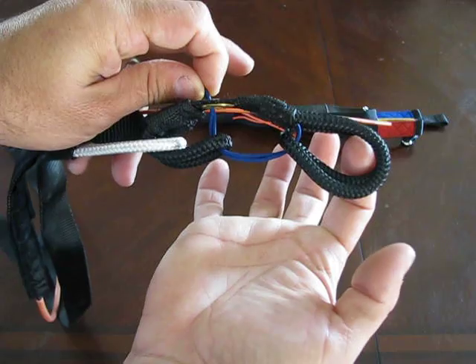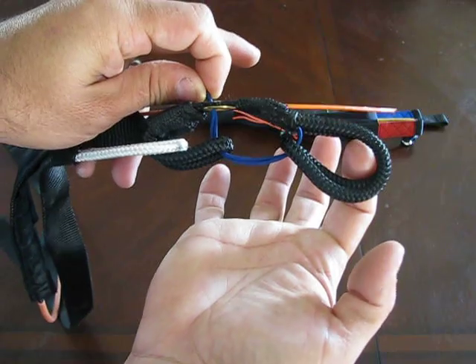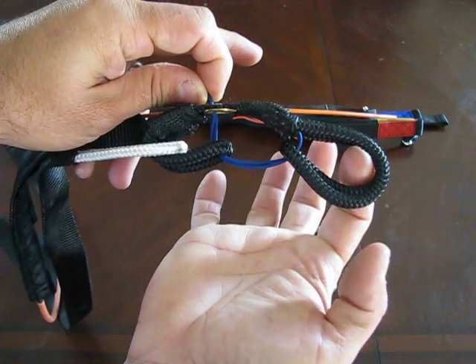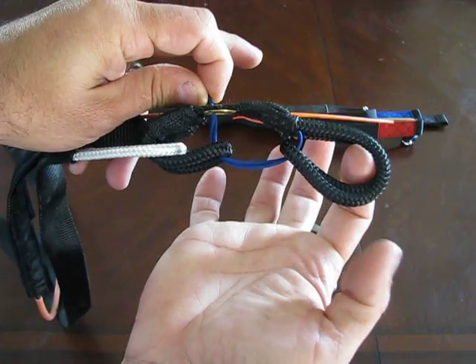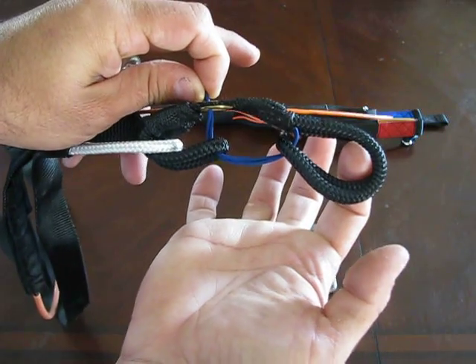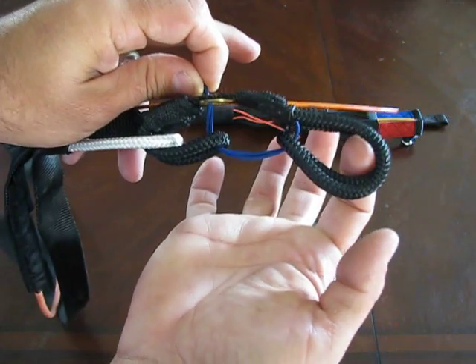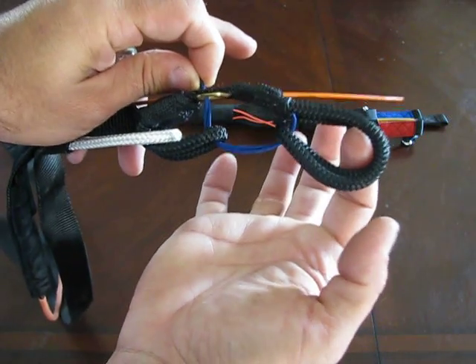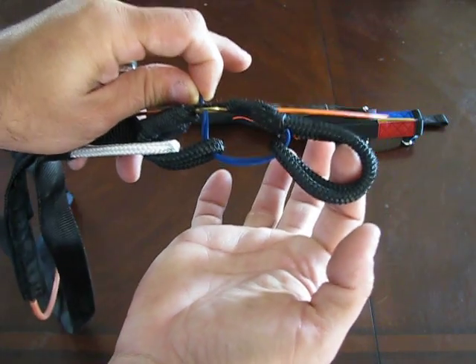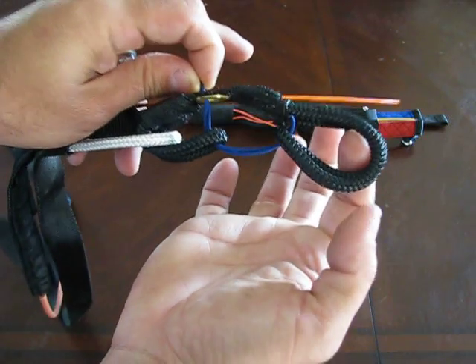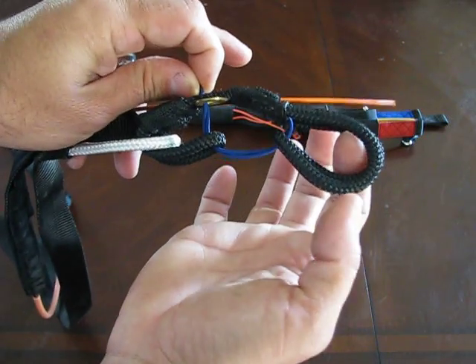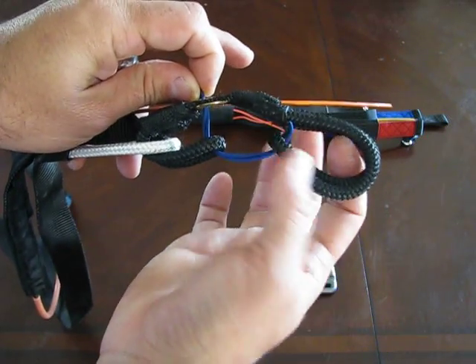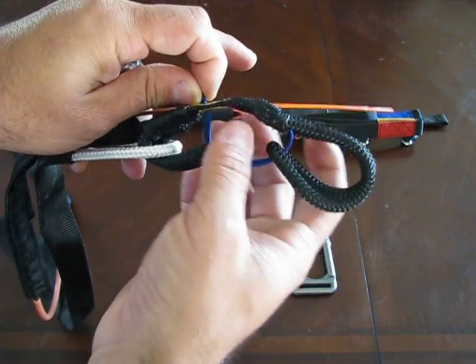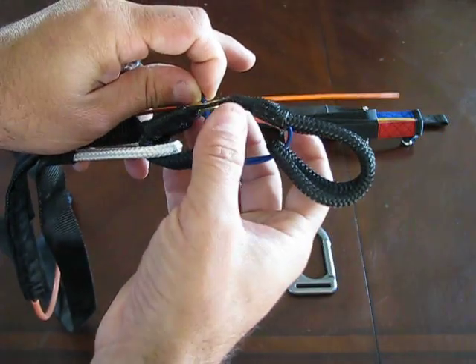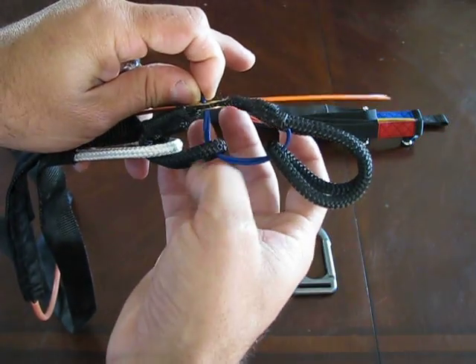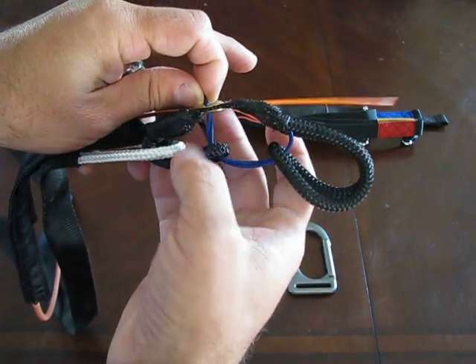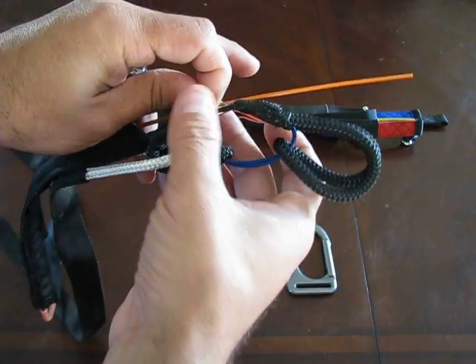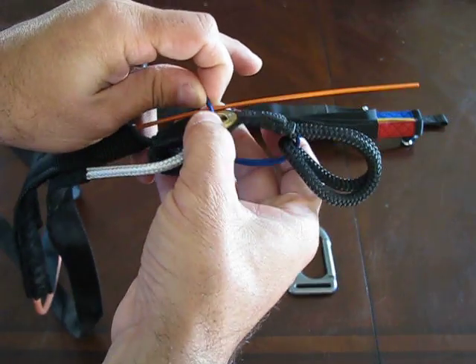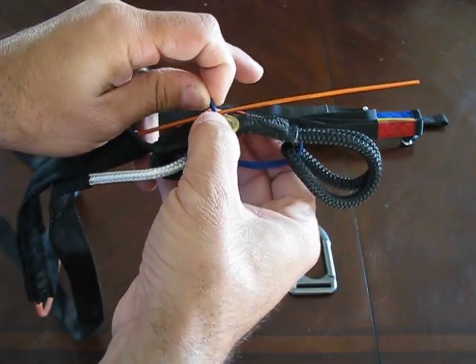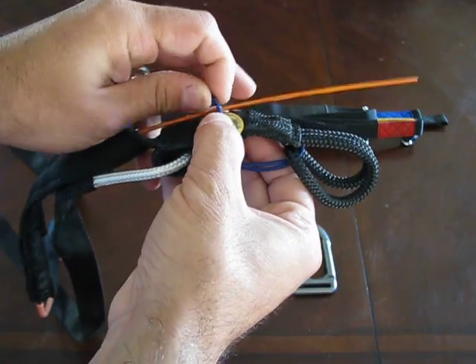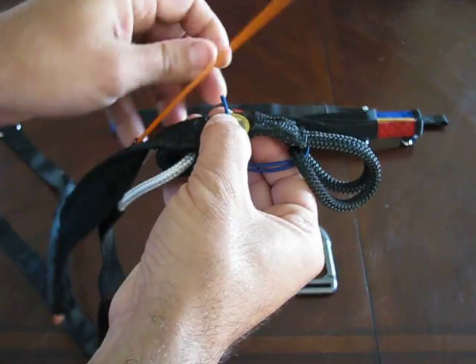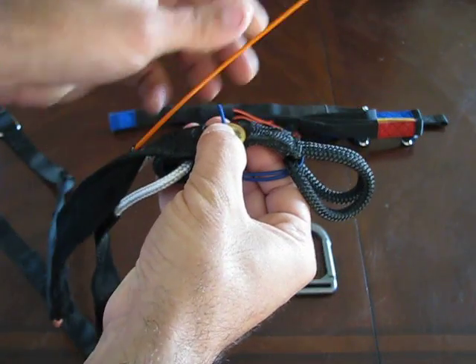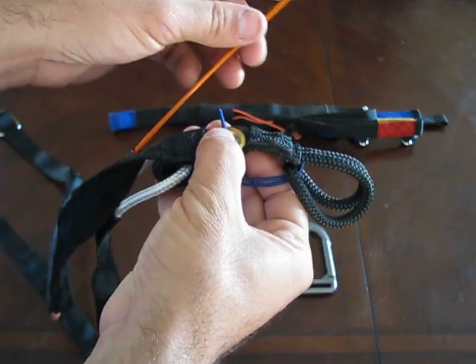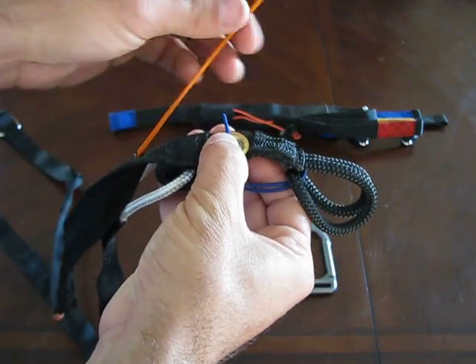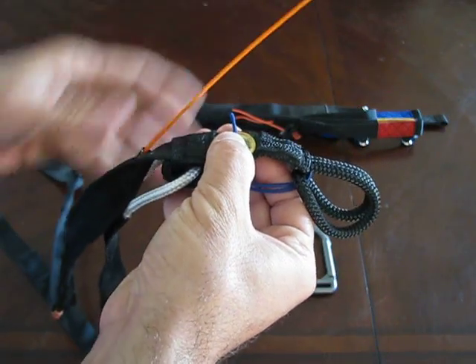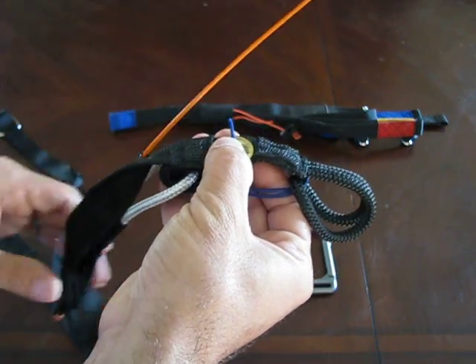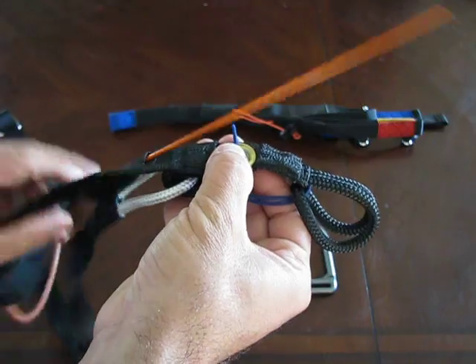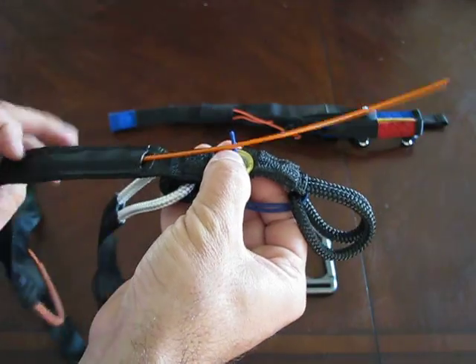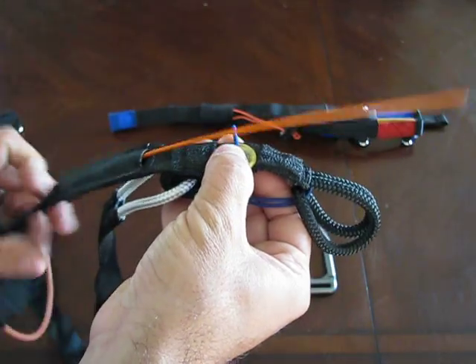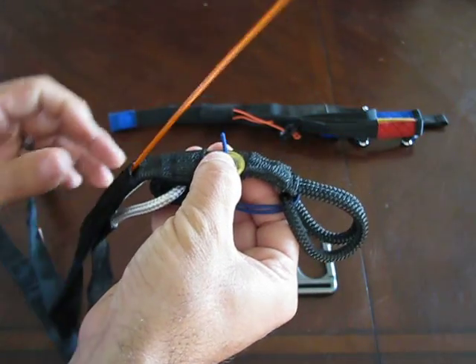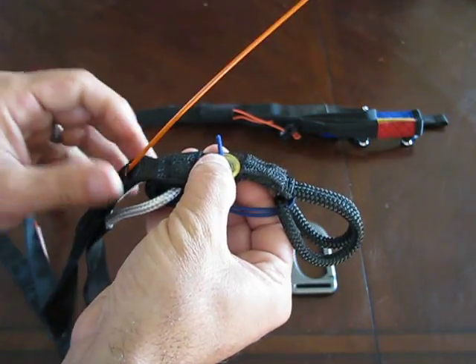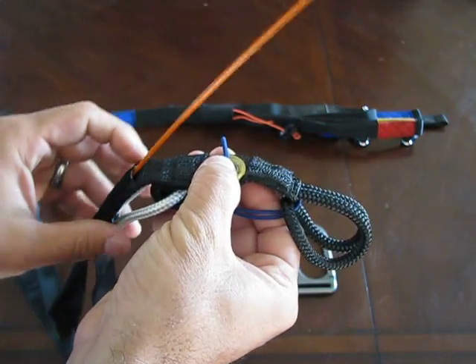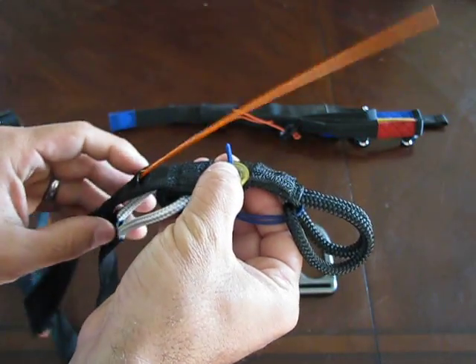It has to be done in this exact process. If you do it any other way, the toe system will lock in on itself and you won't be able to release.